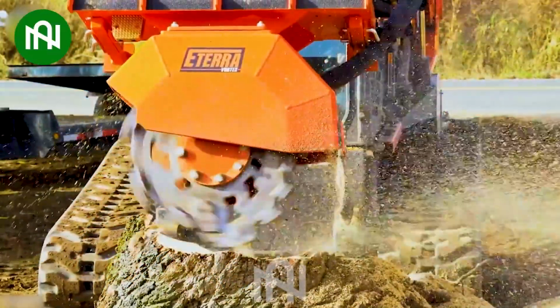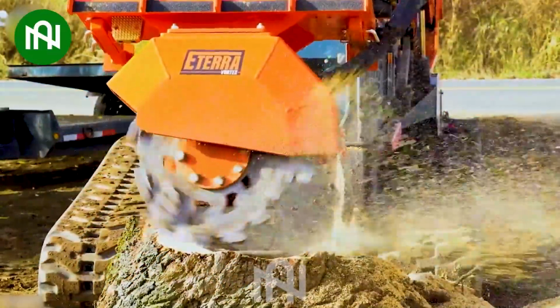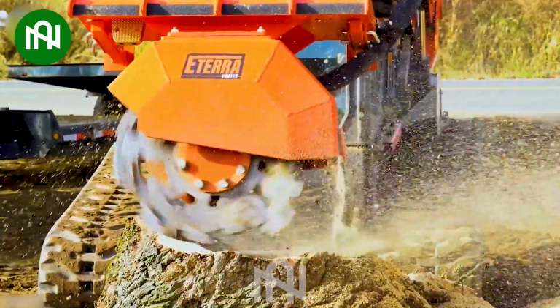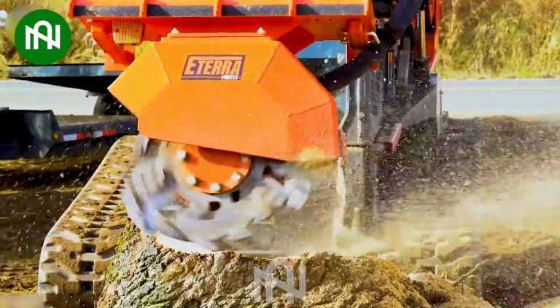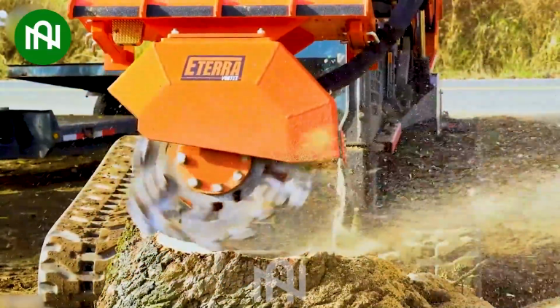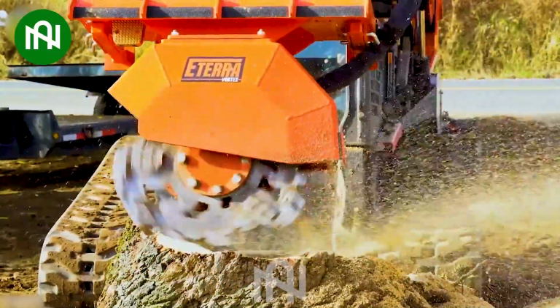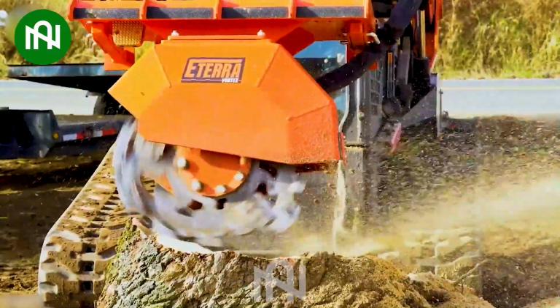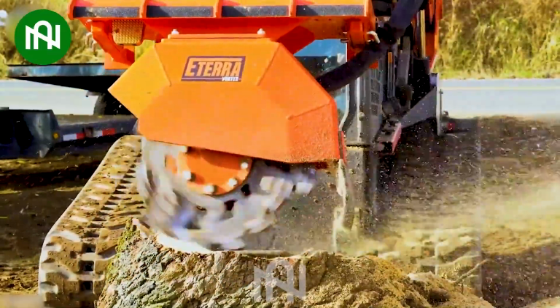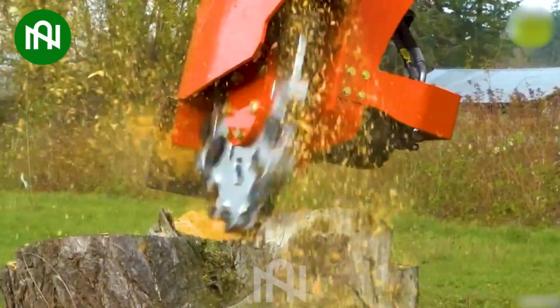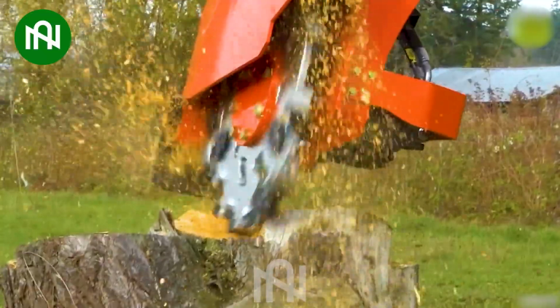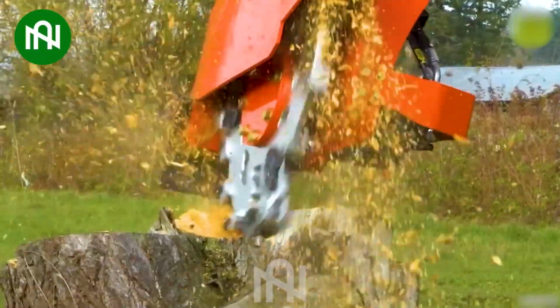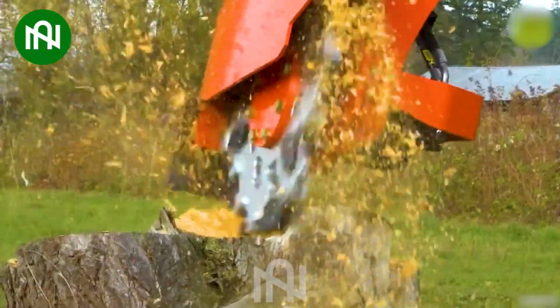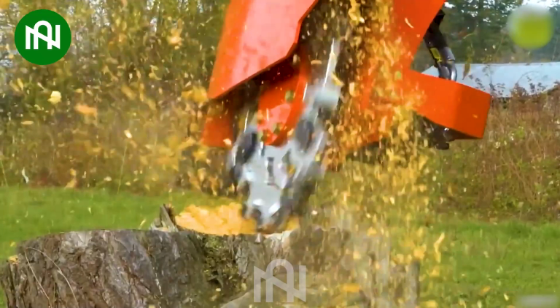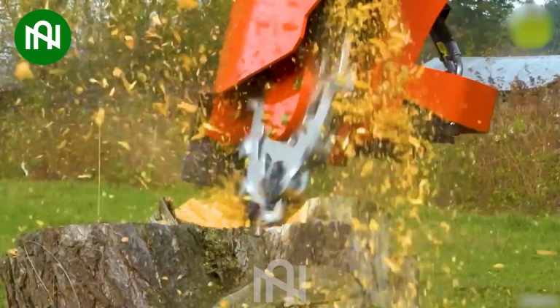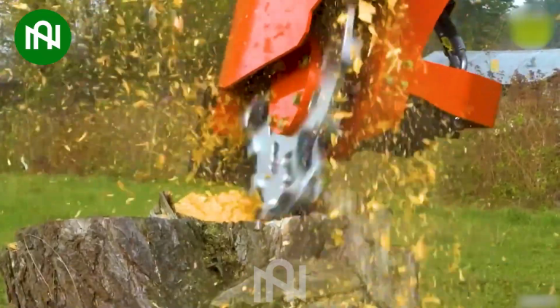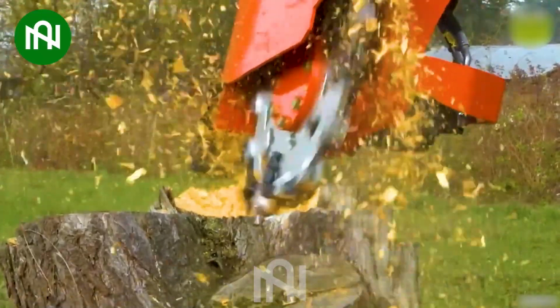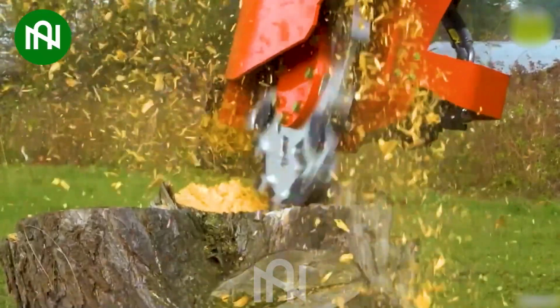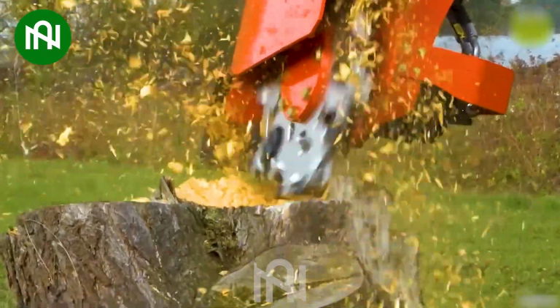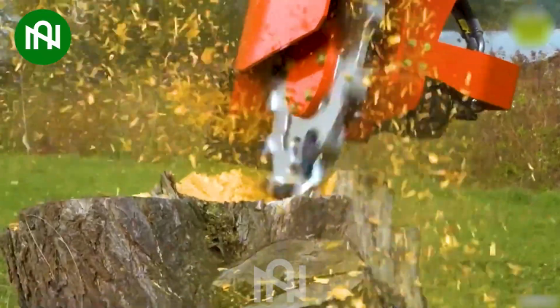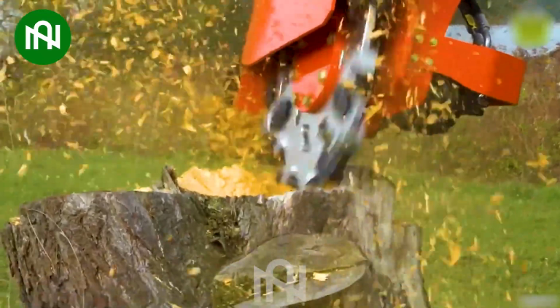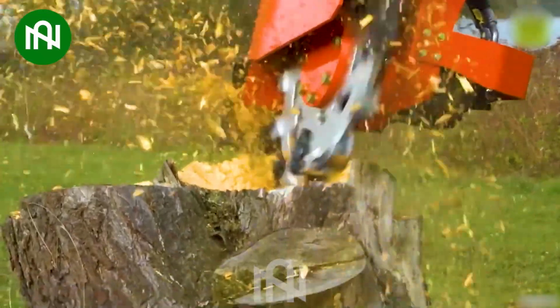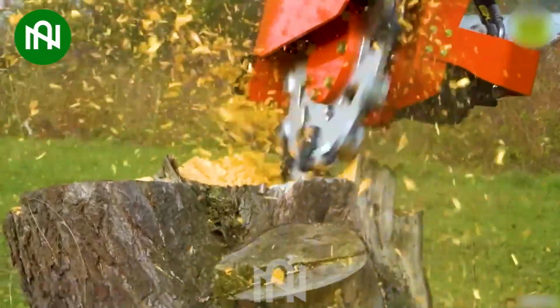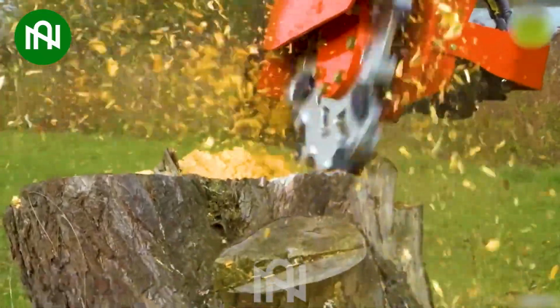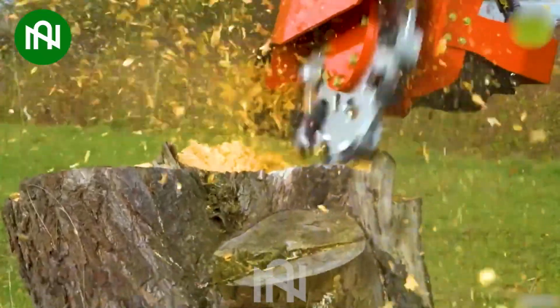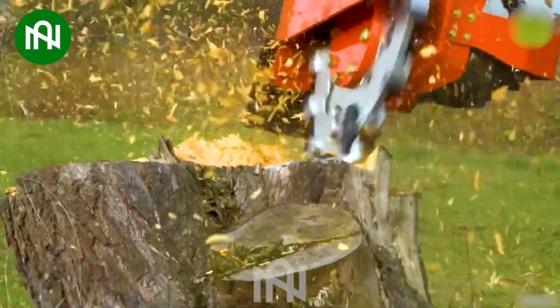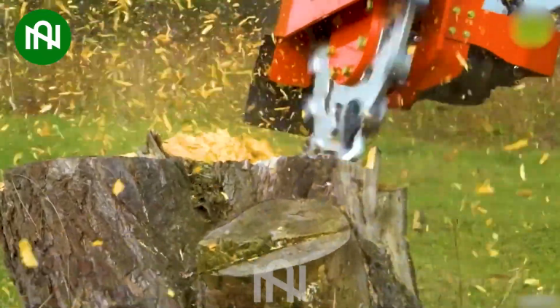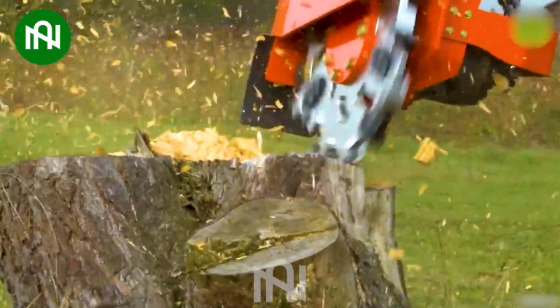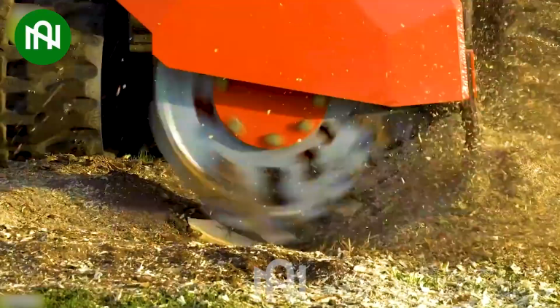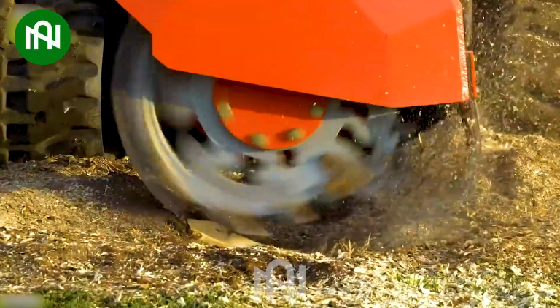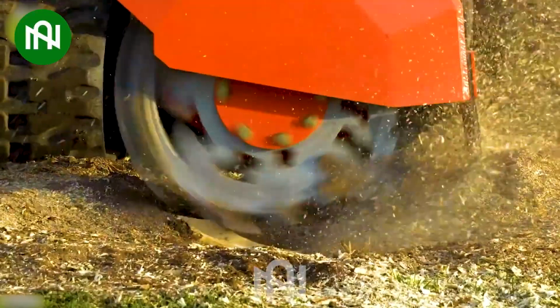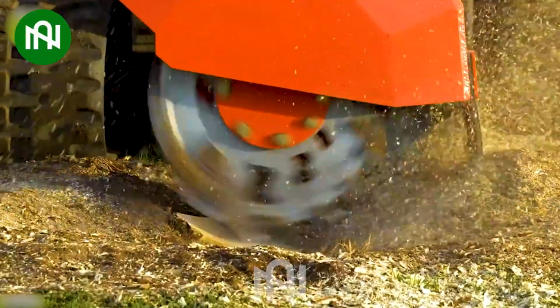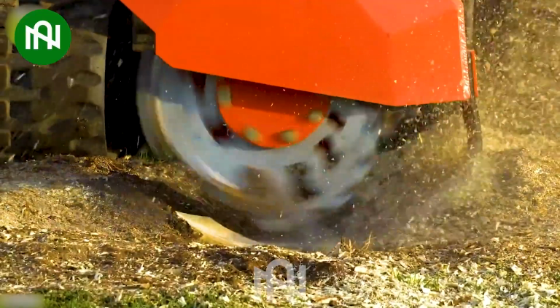This tree root grinder is like the dentist of the forest, ensuring a clean and healthy ecosystem.